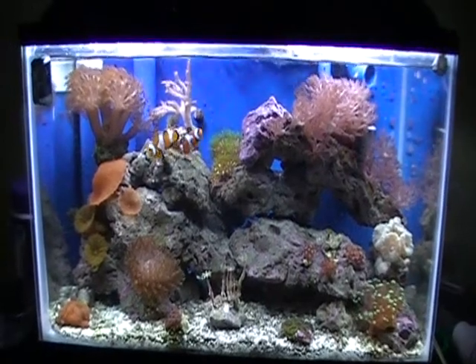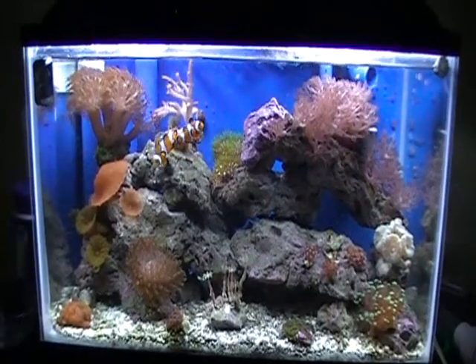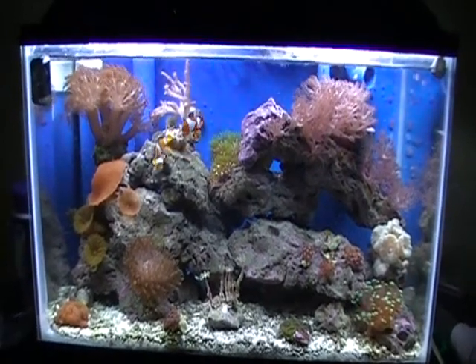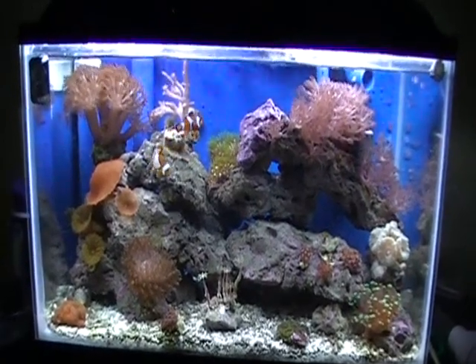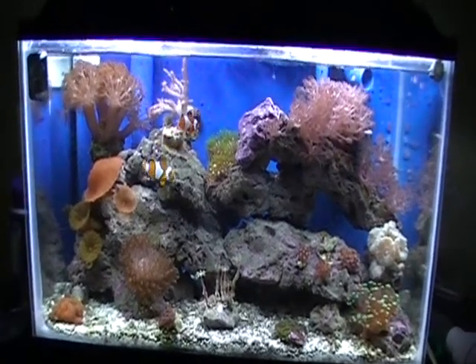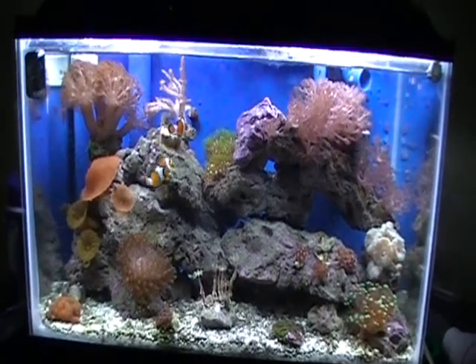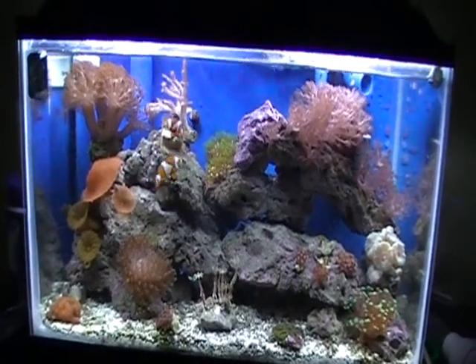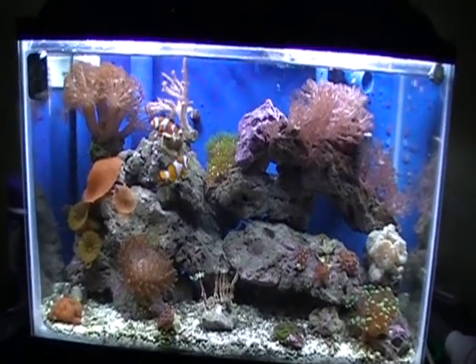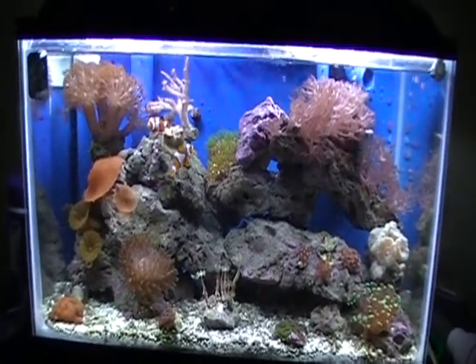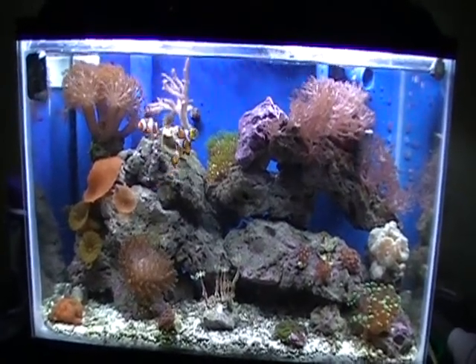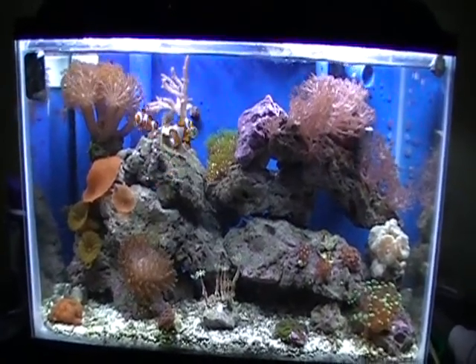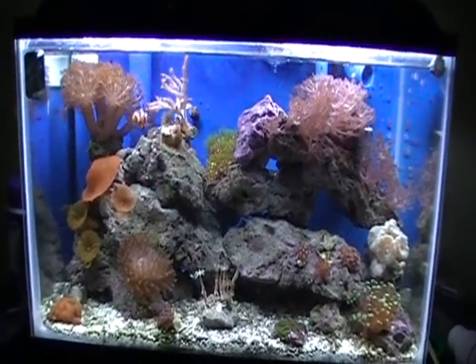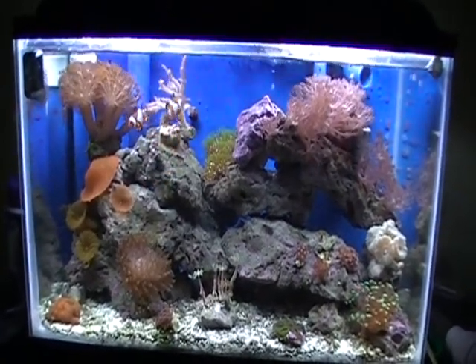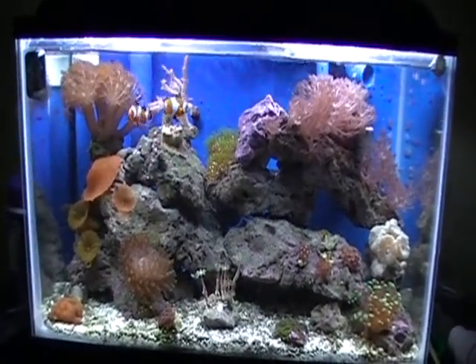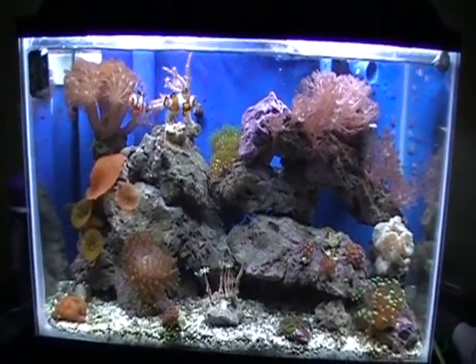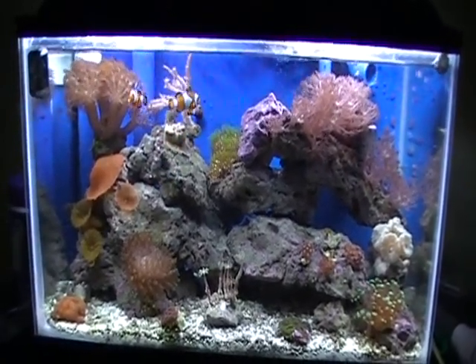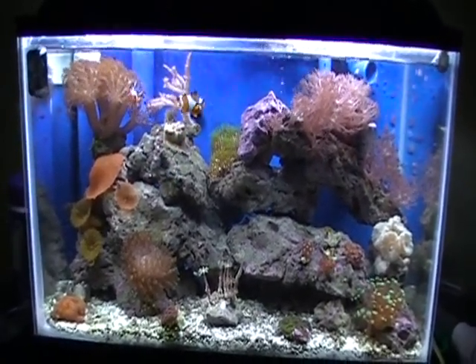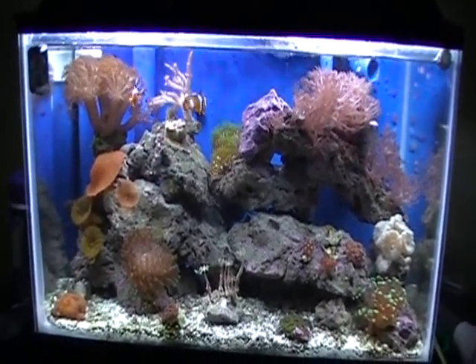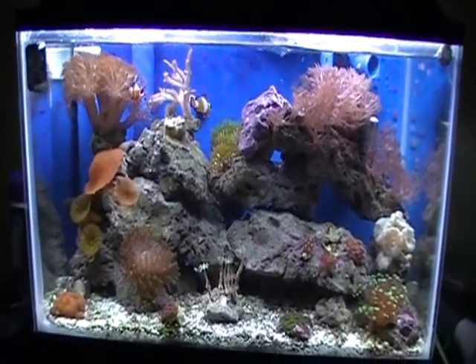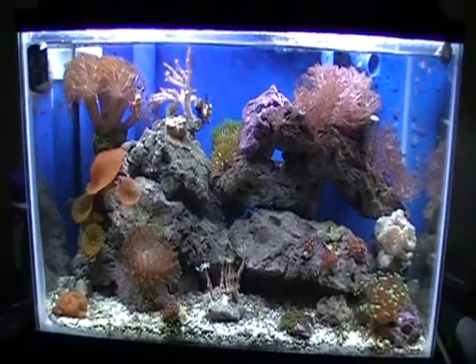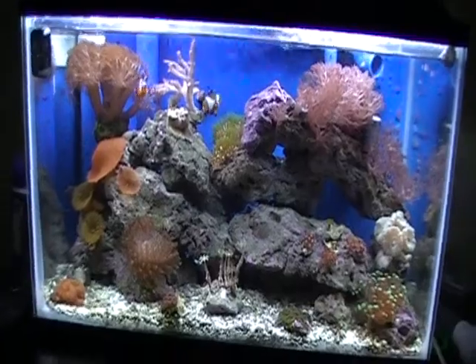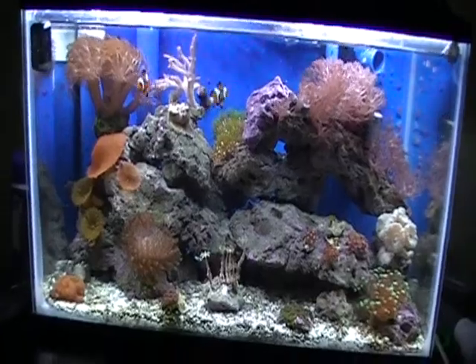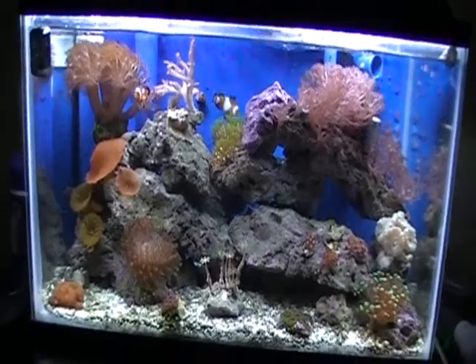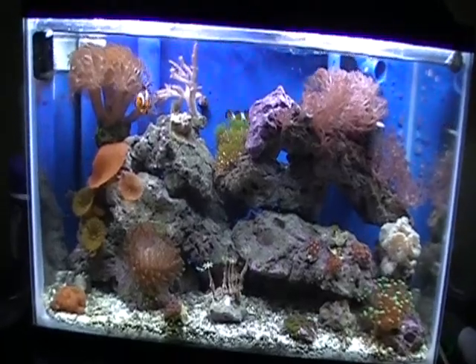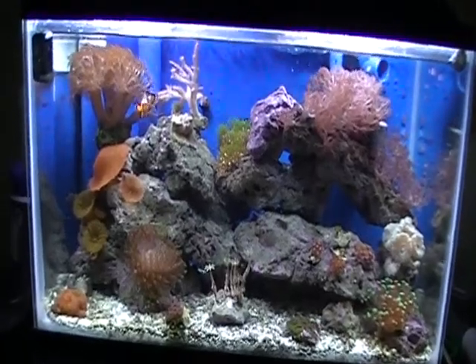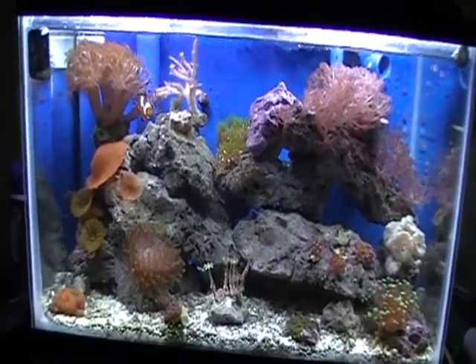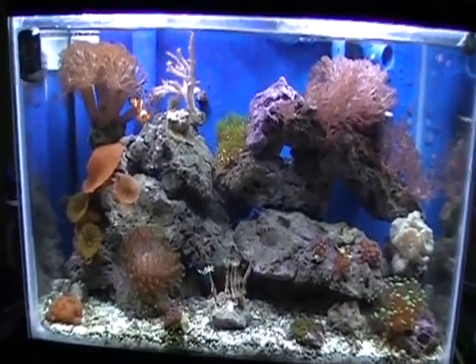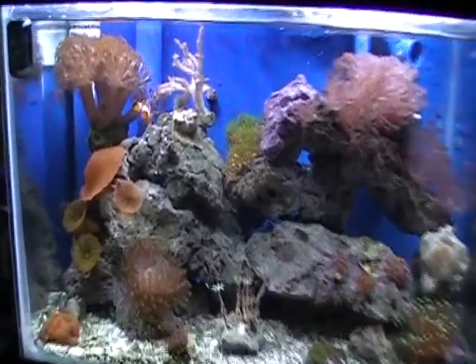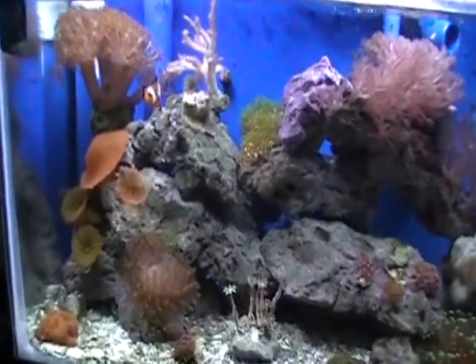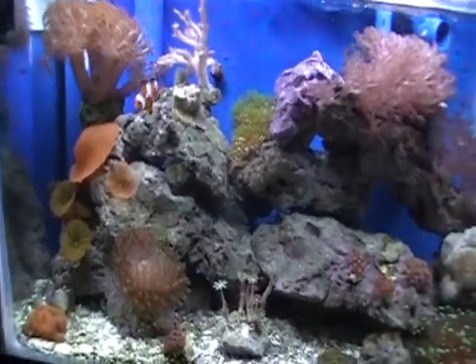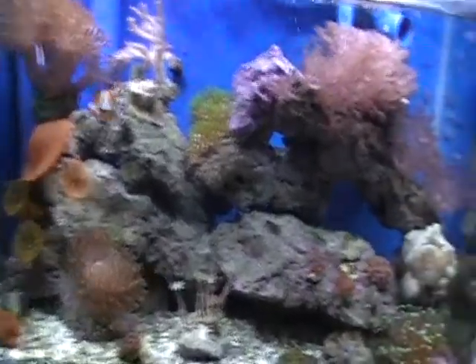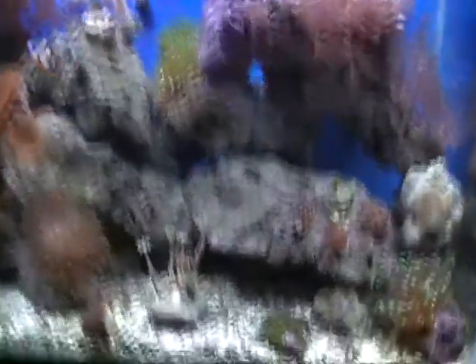Time for a quick update. I'll go through the corals and a couple new things.